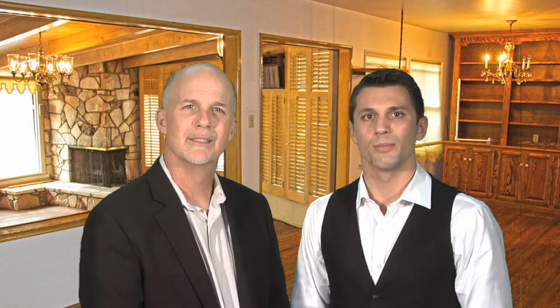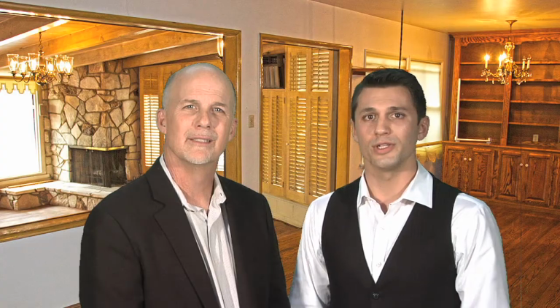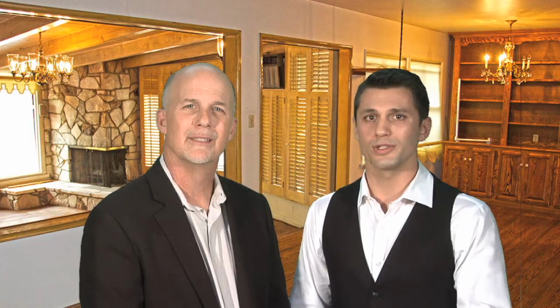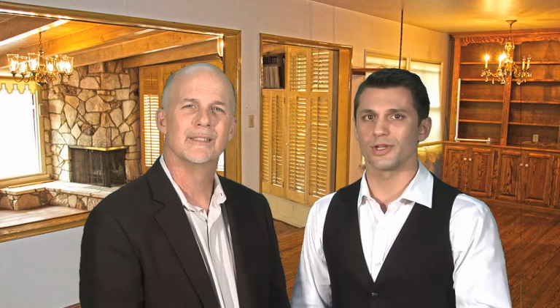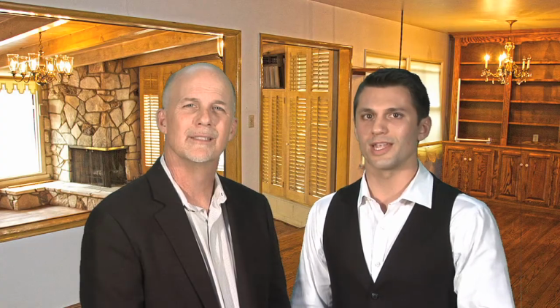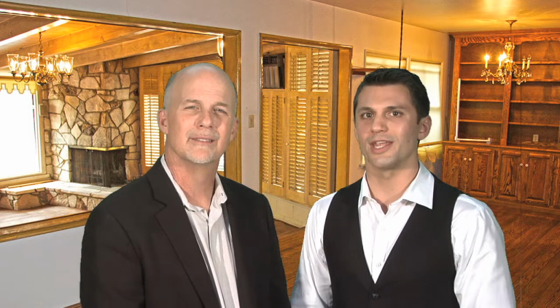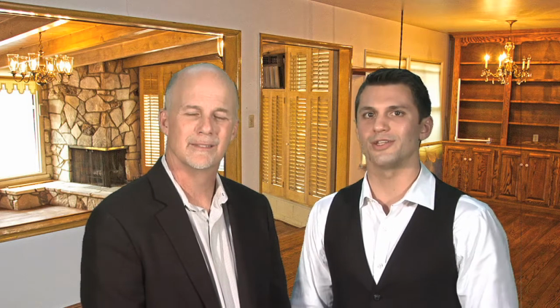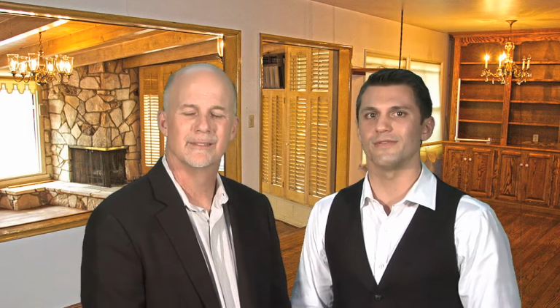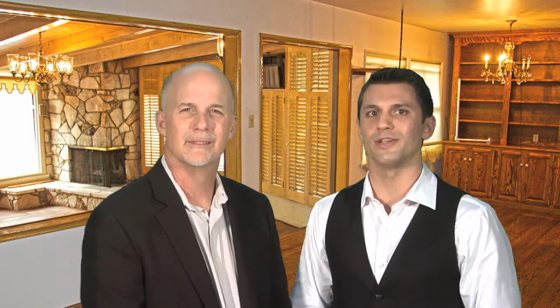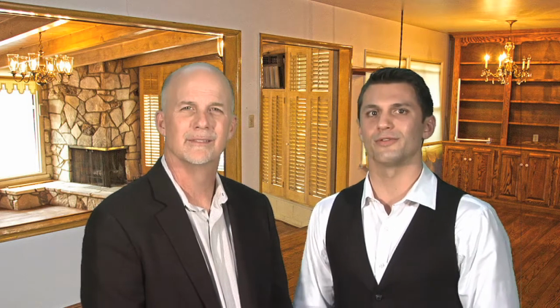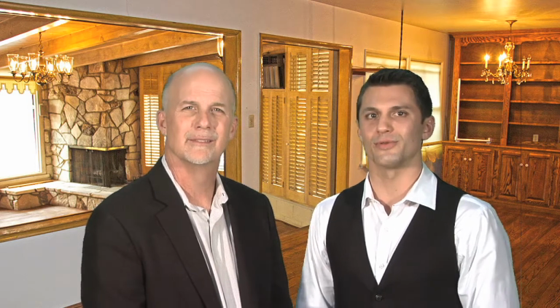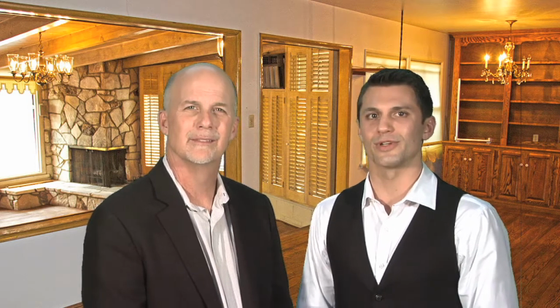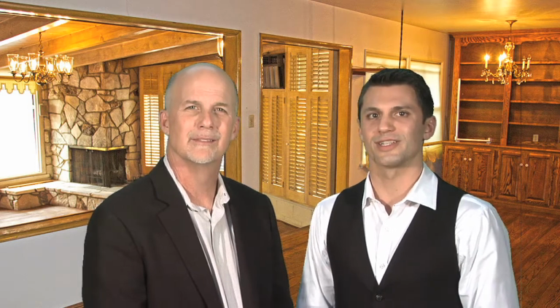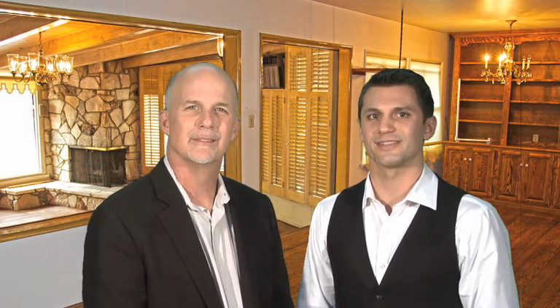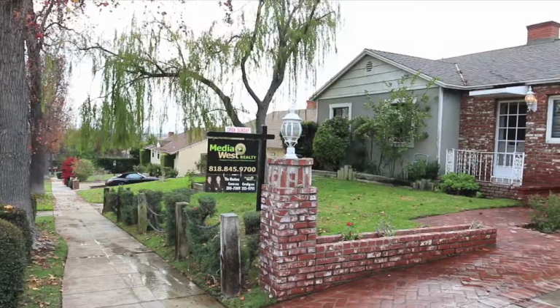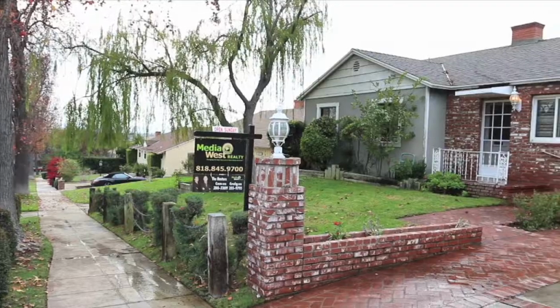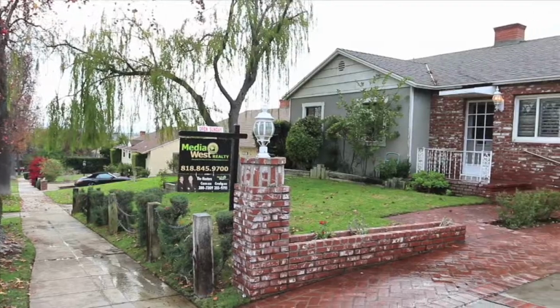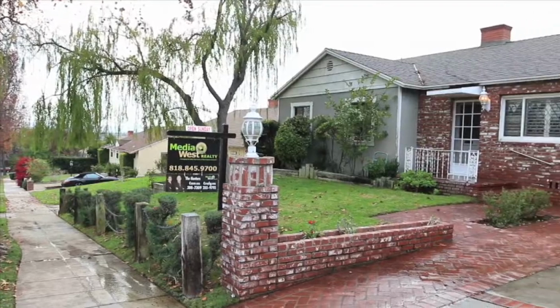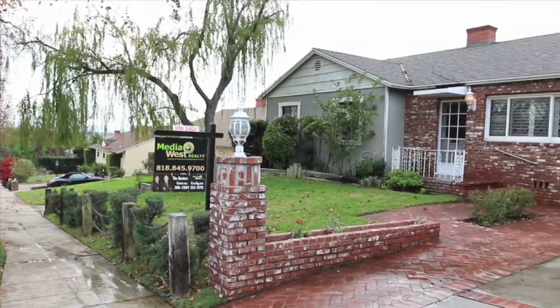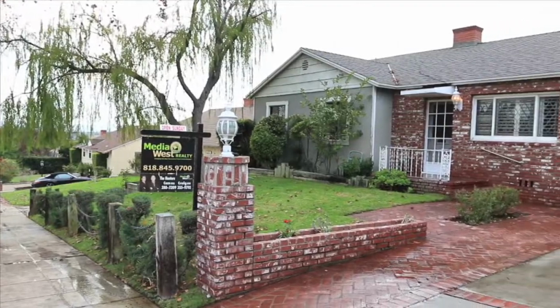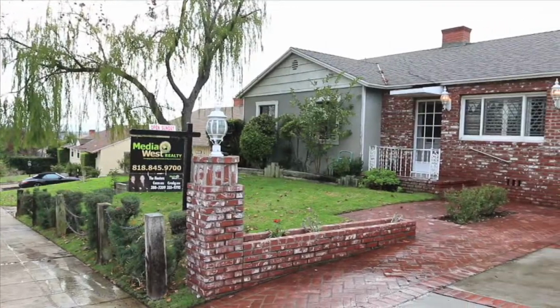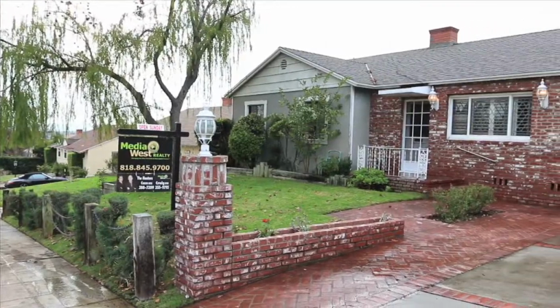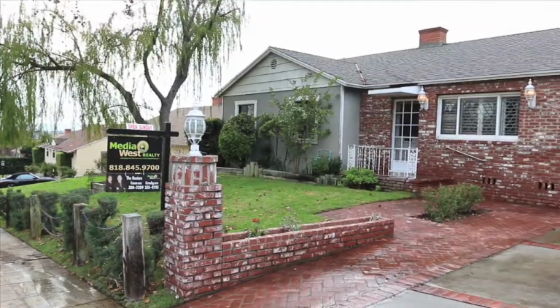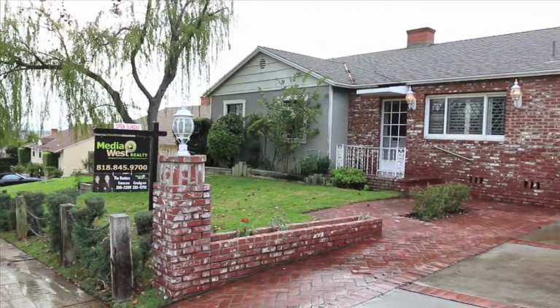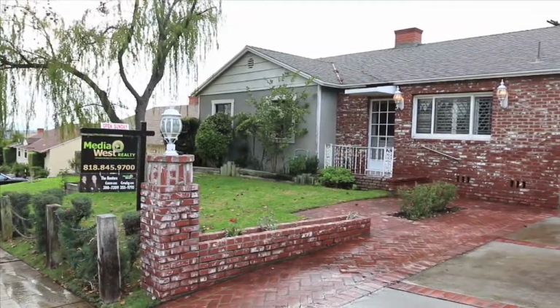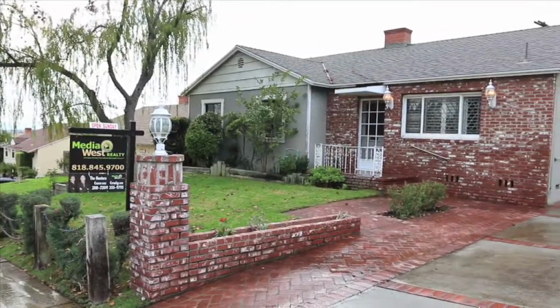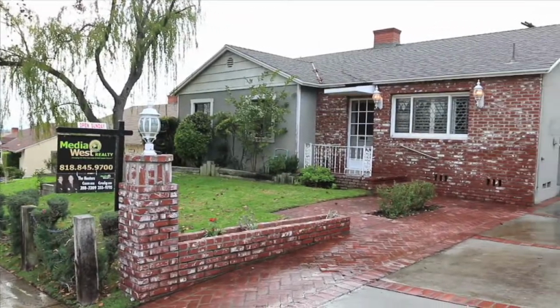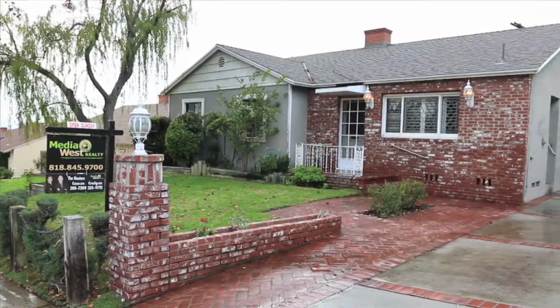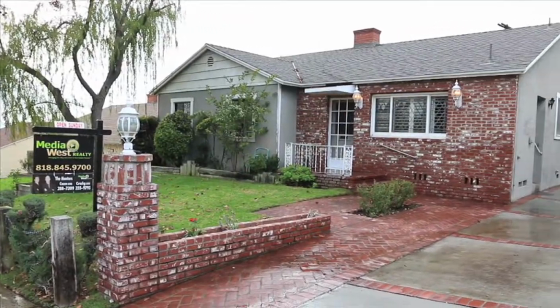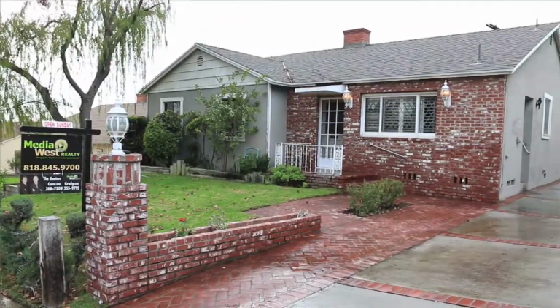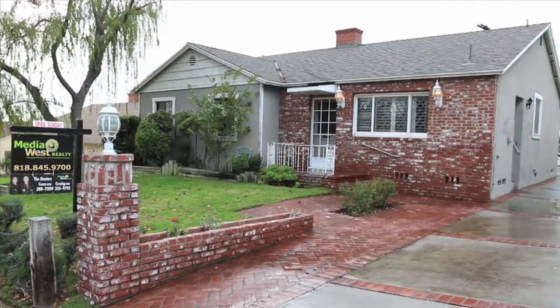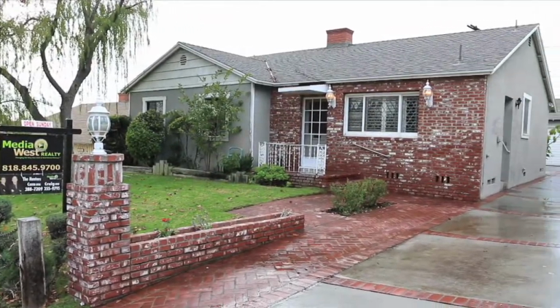Please enjoy this HD video tour. 713 Hampton Road, Burbank, California.